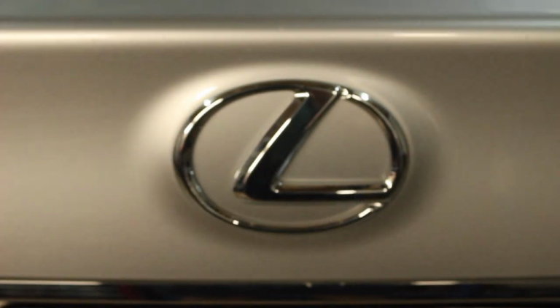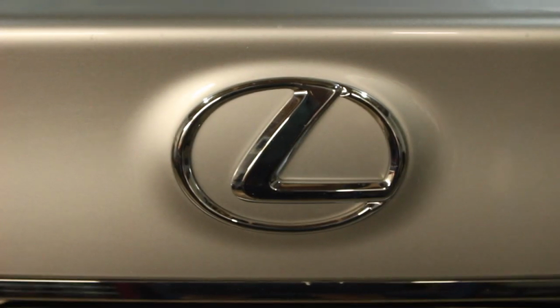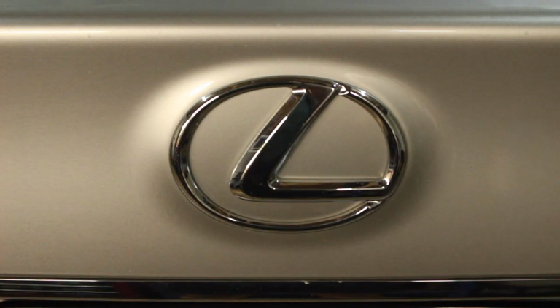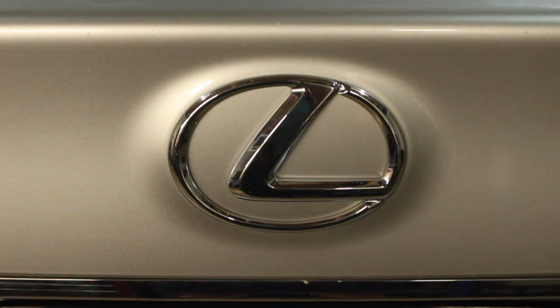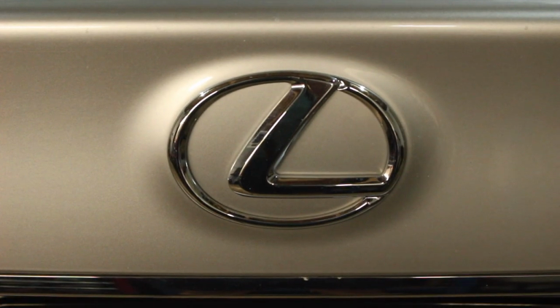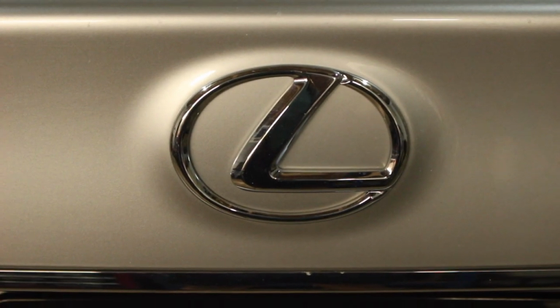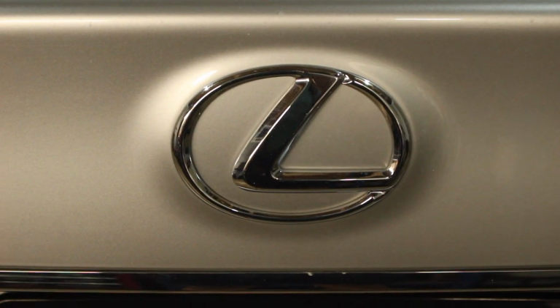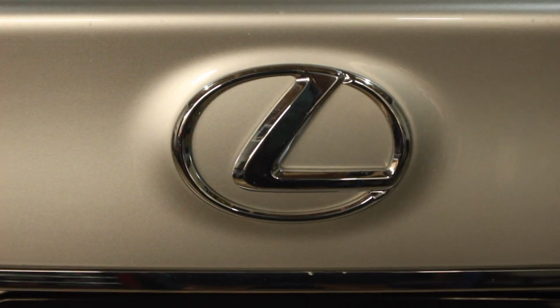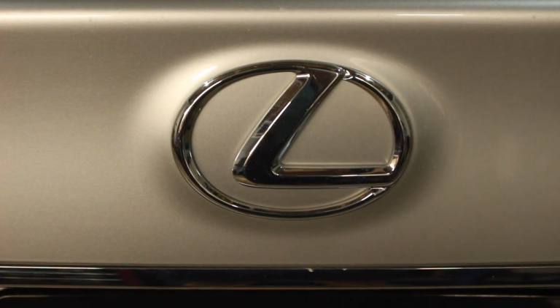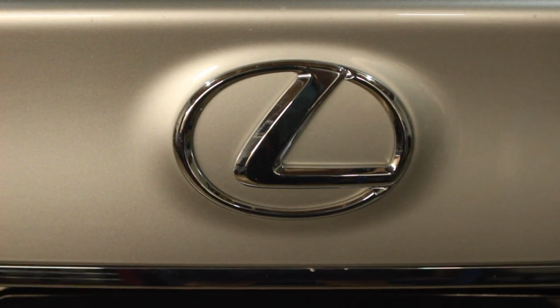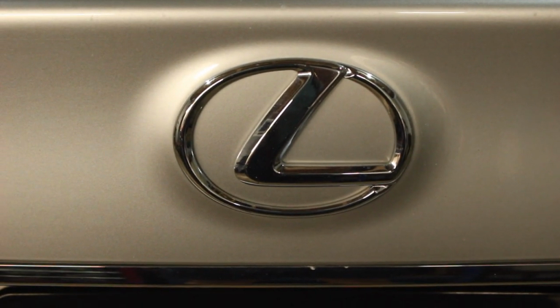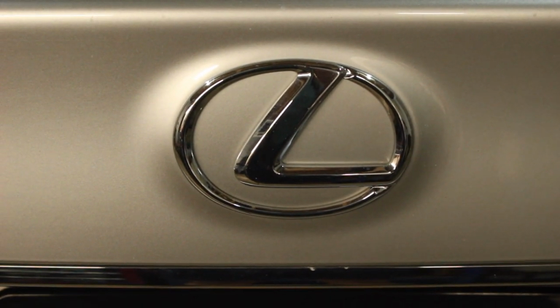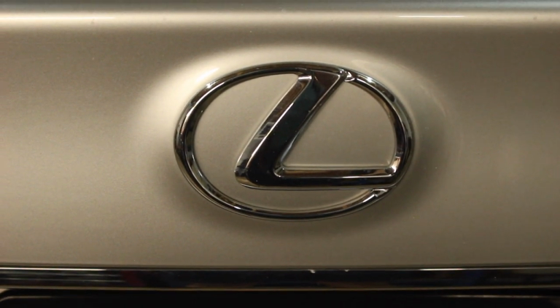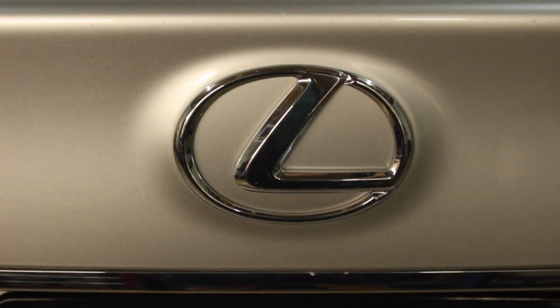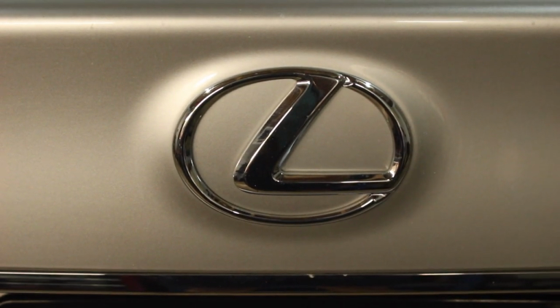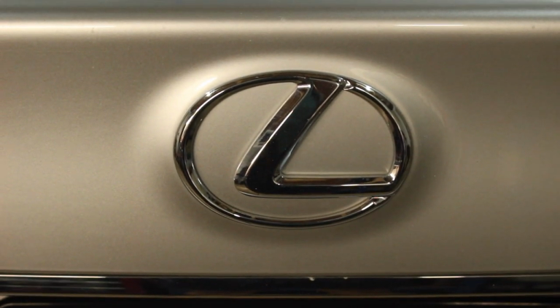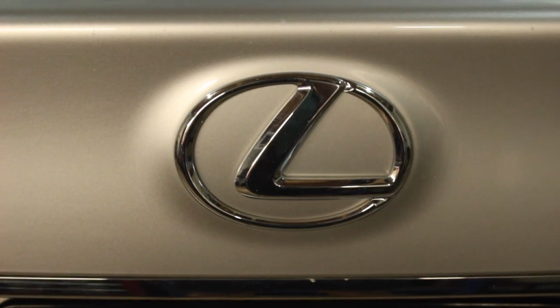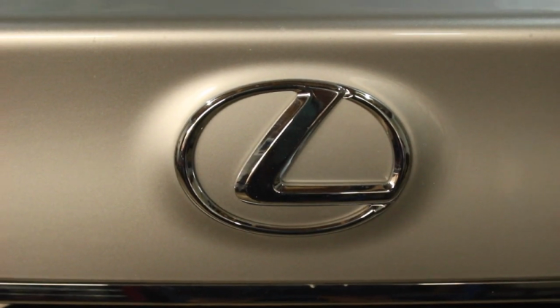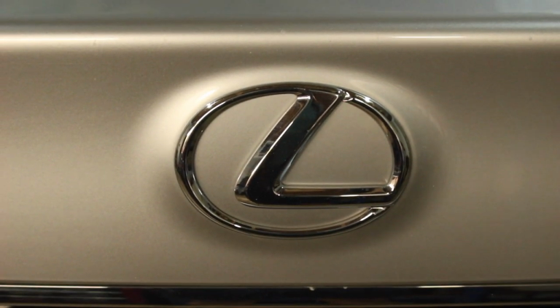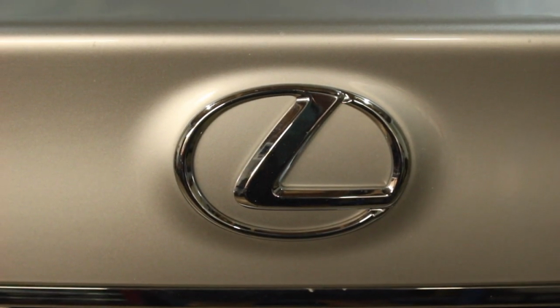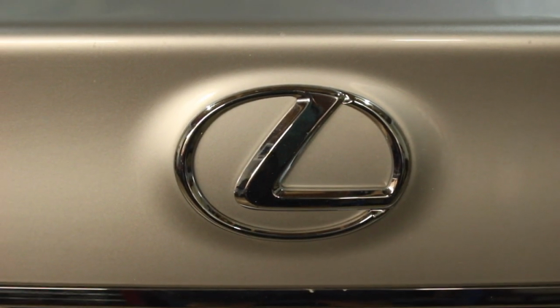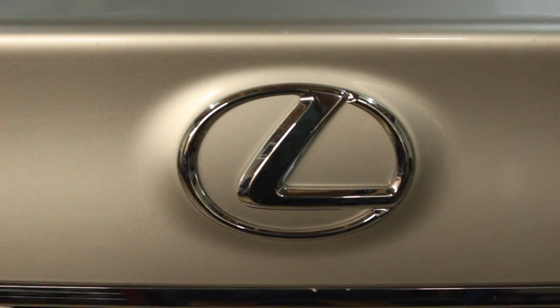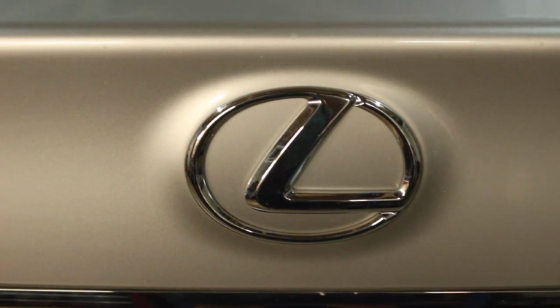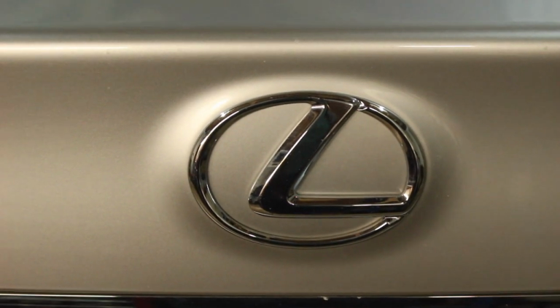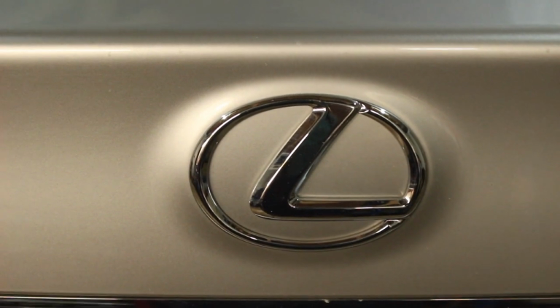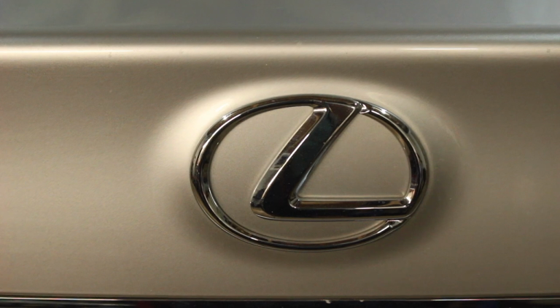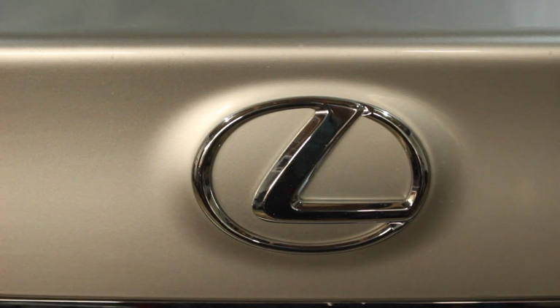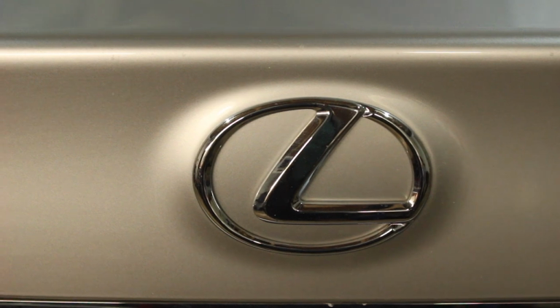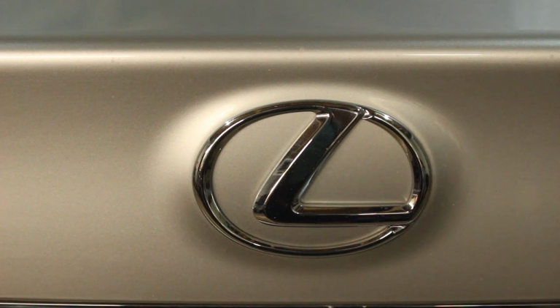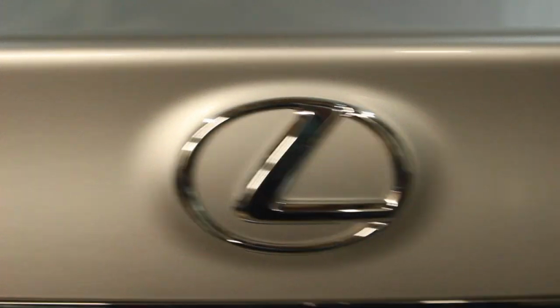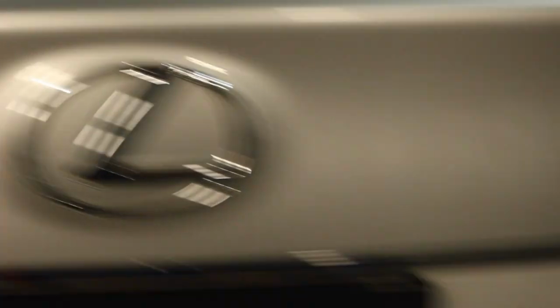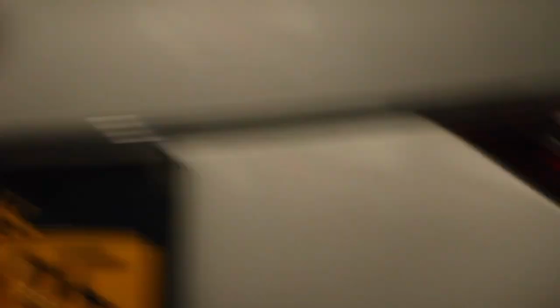Hey there viewers, welcome back to another episode of VEGA PR Garage. Today we're working on this 2014 Lexus.